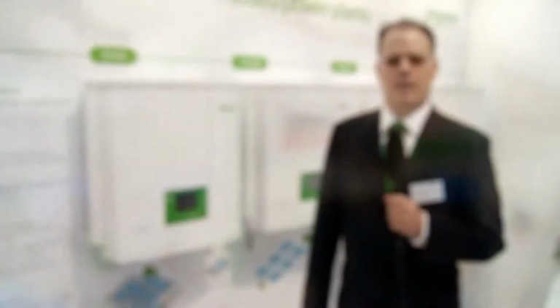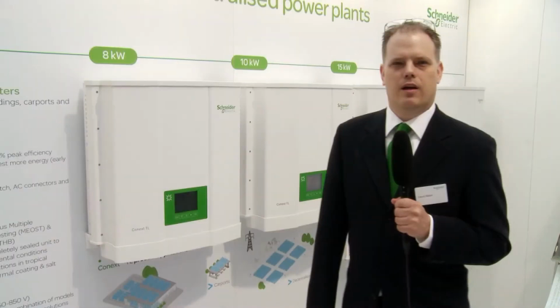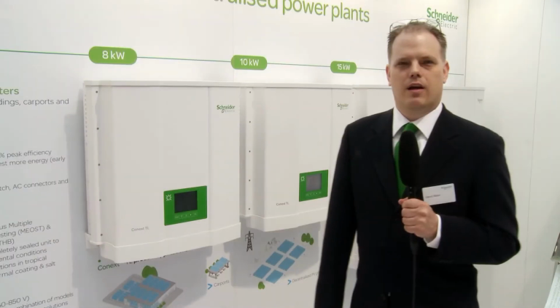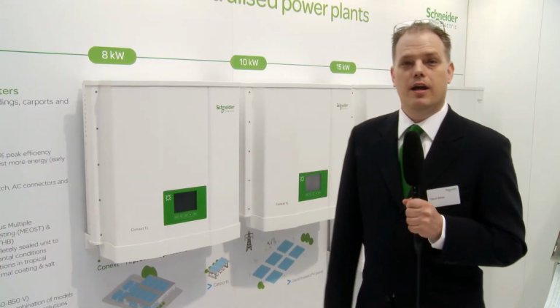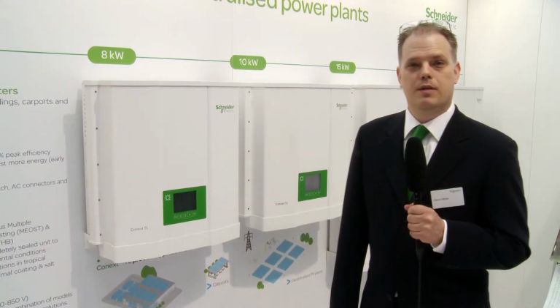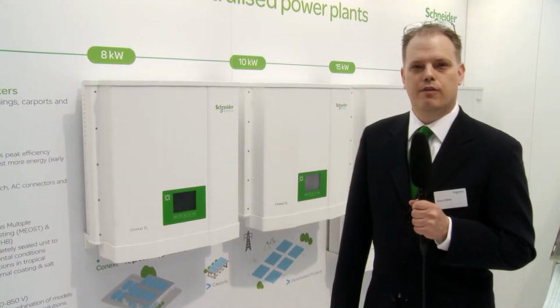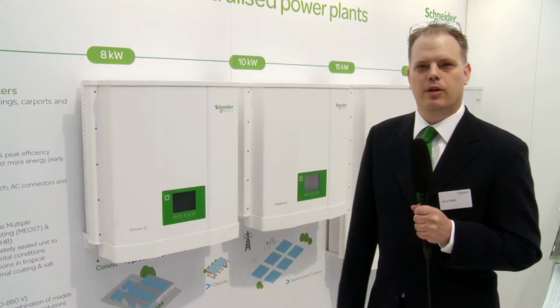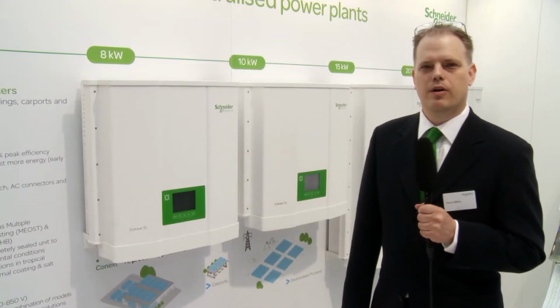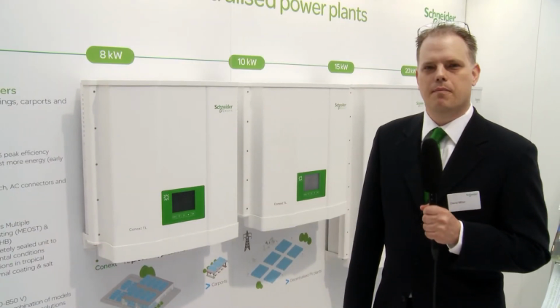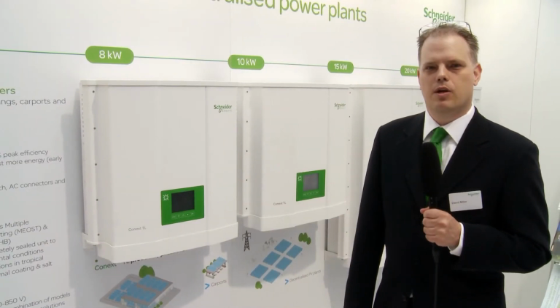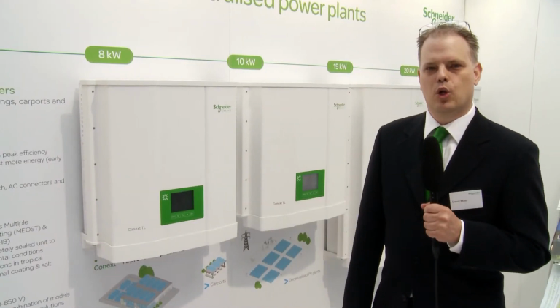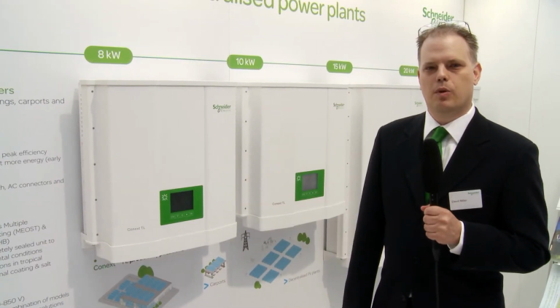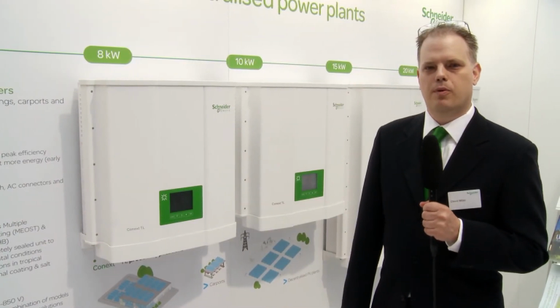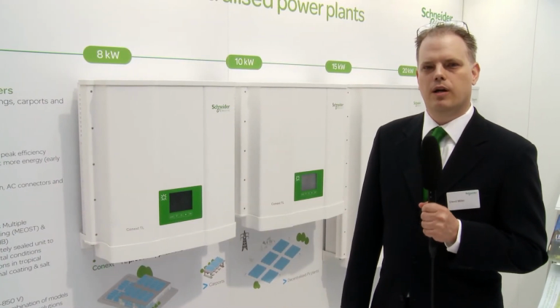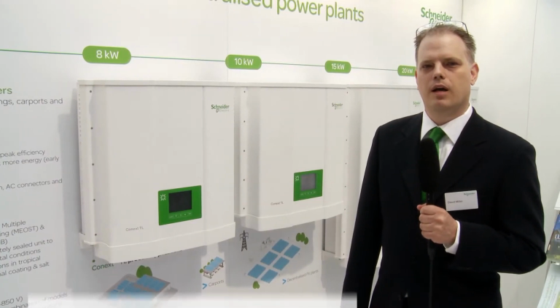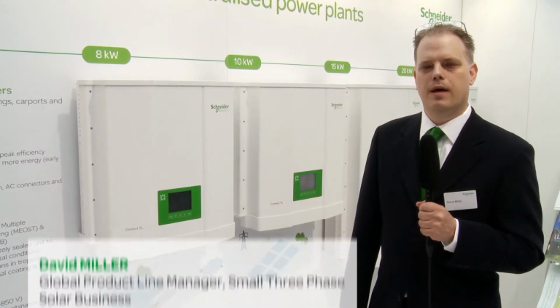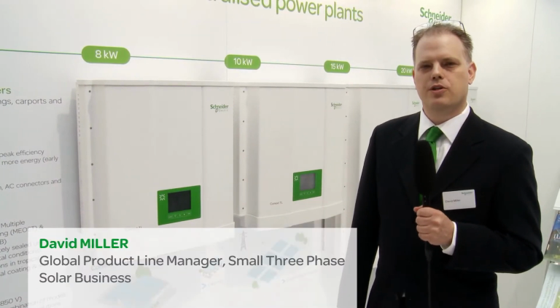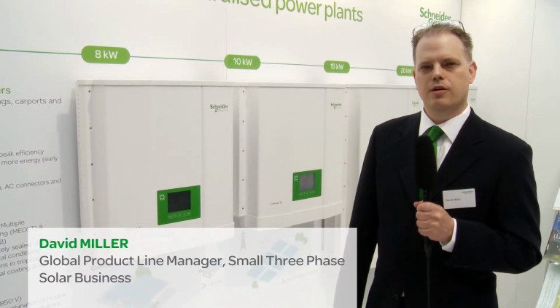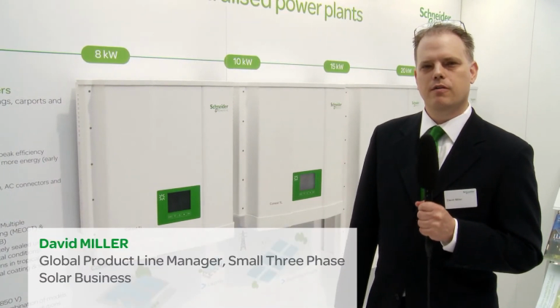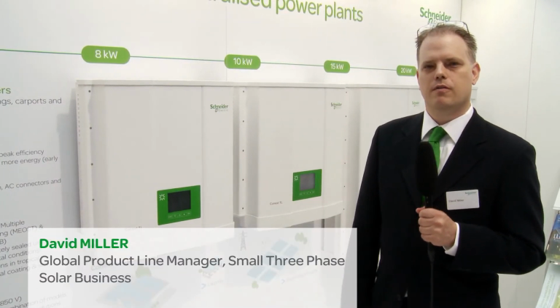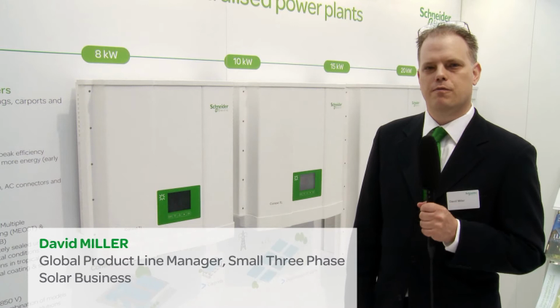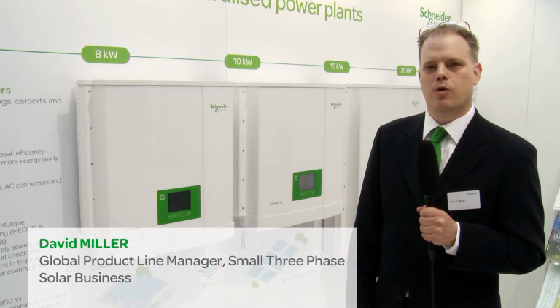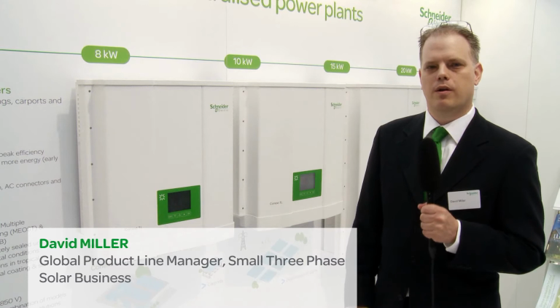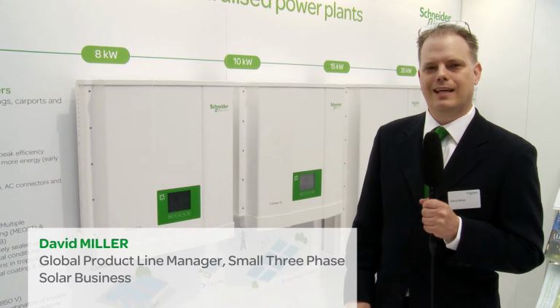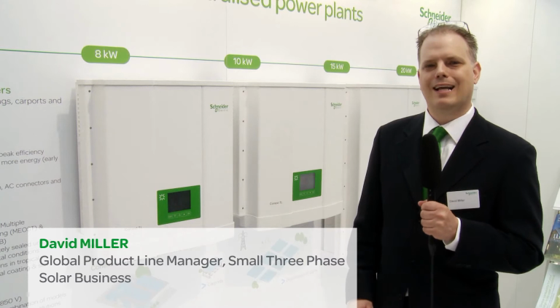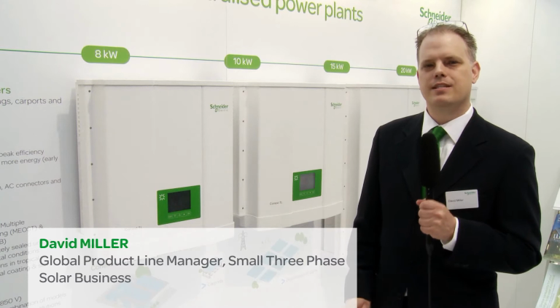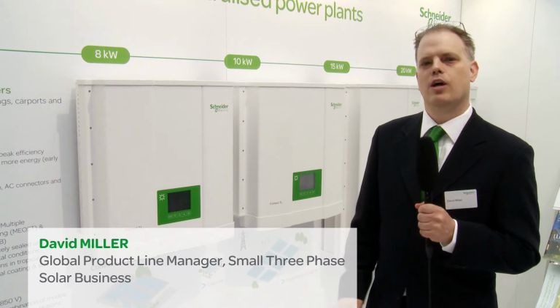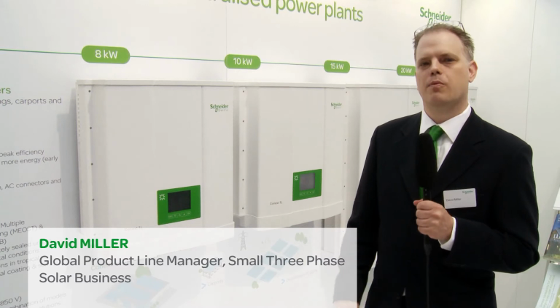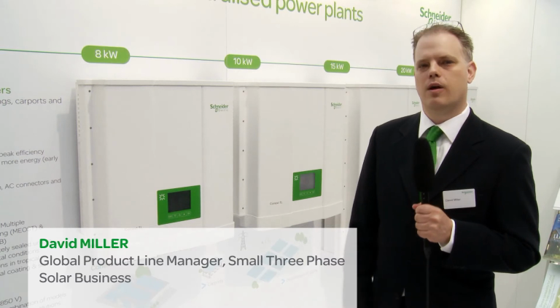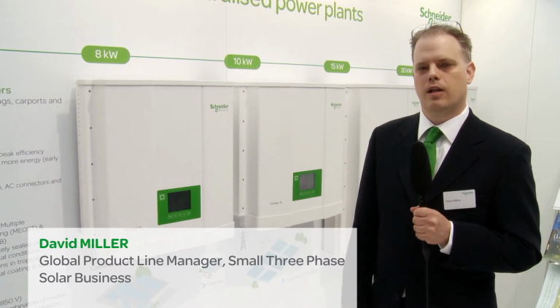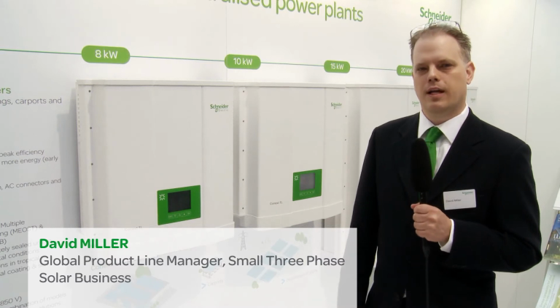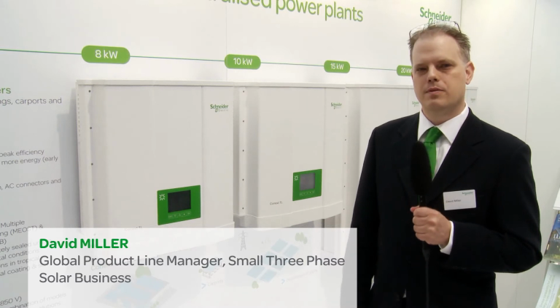Hi, I'm David Miller. I'm the global product line manager for the Connex TL product lineup.